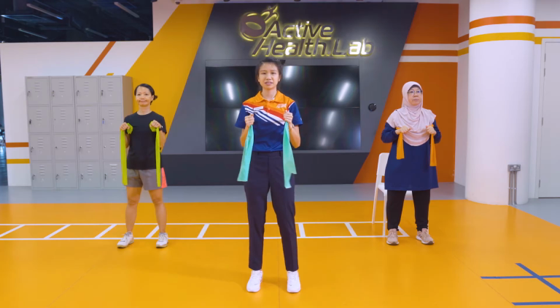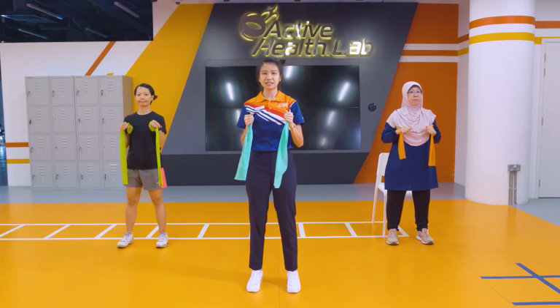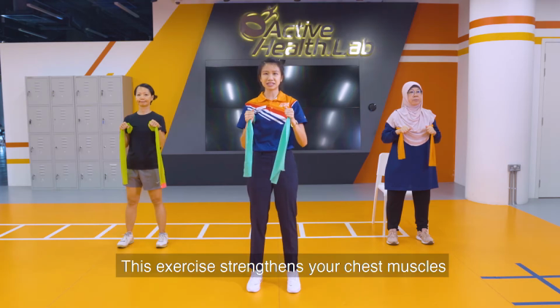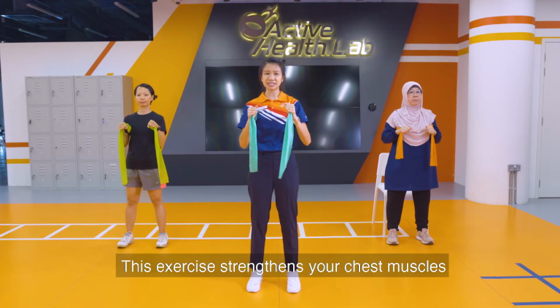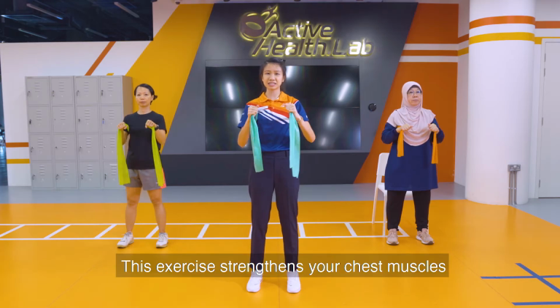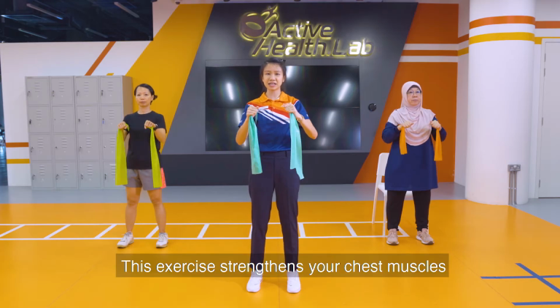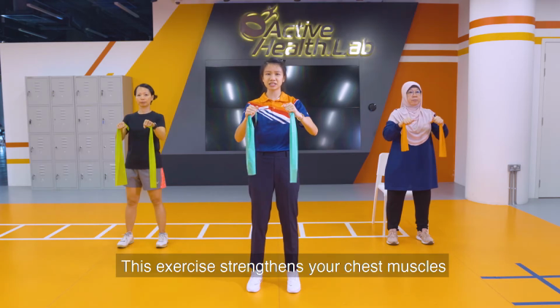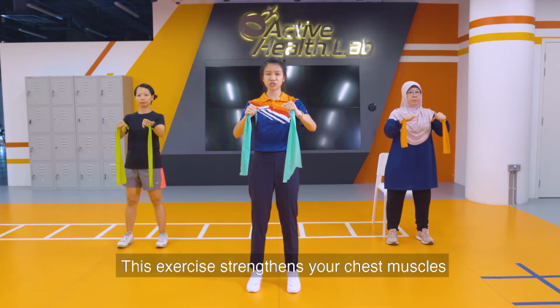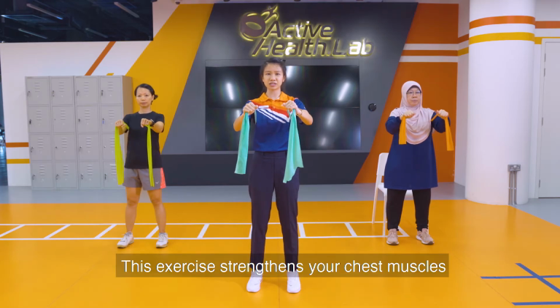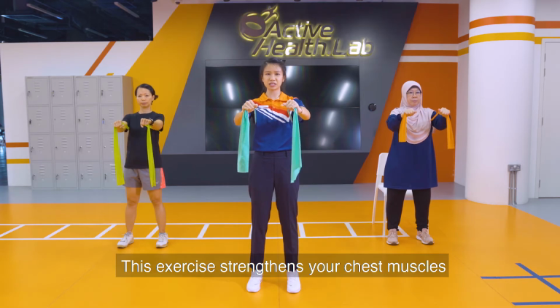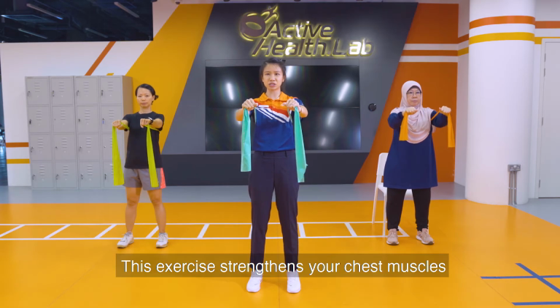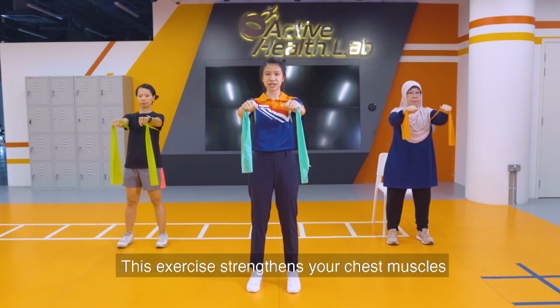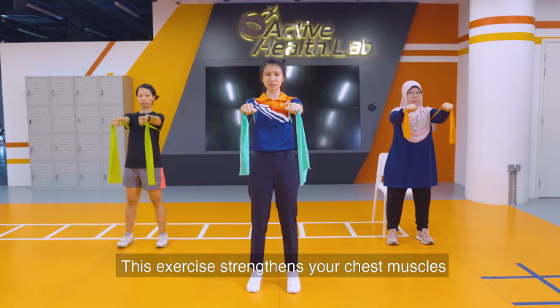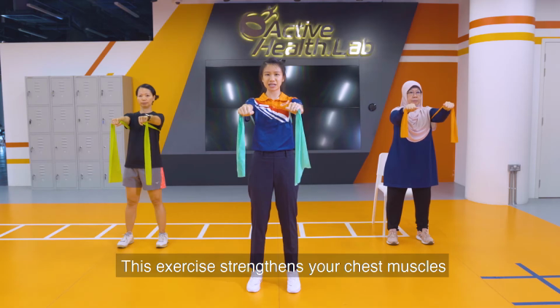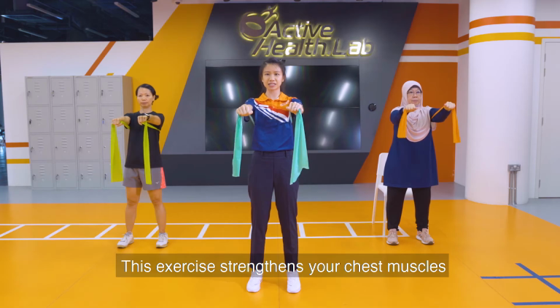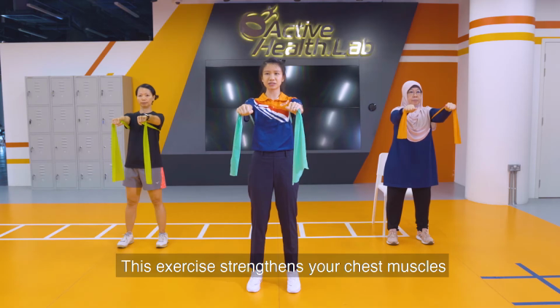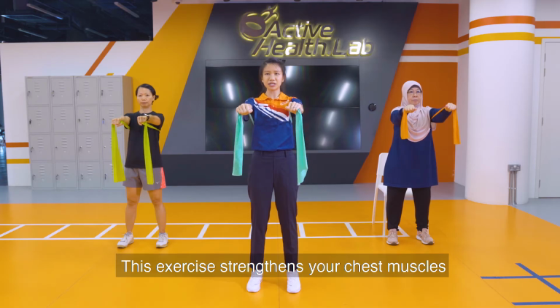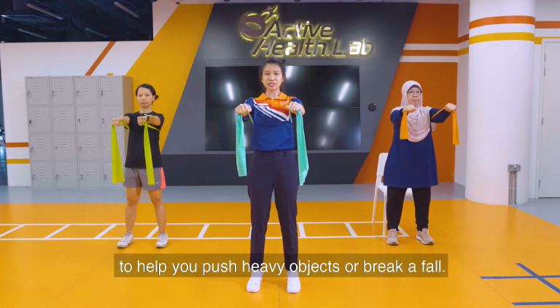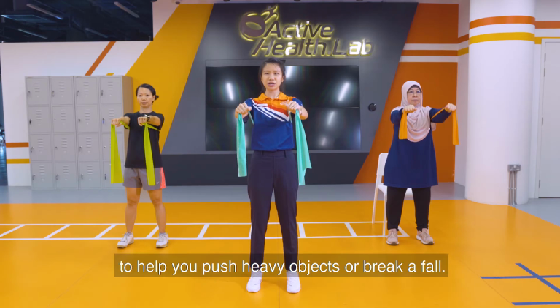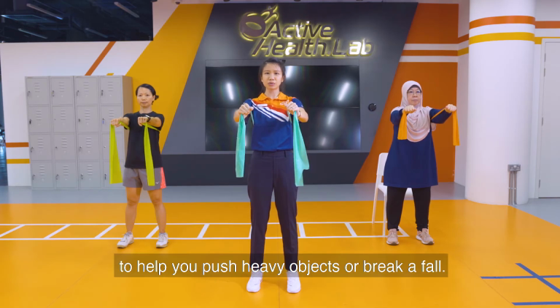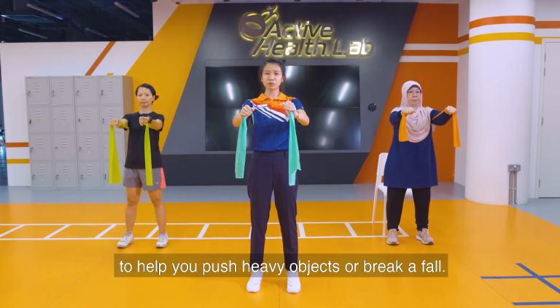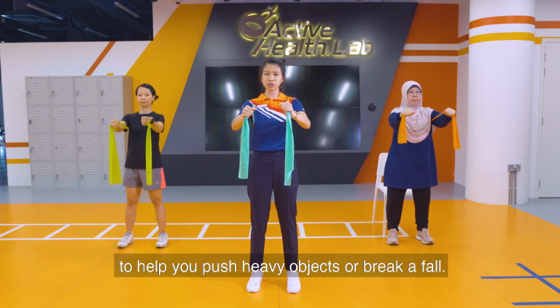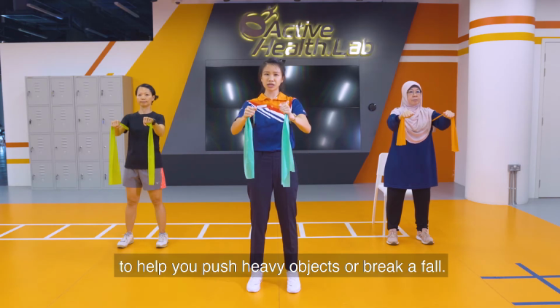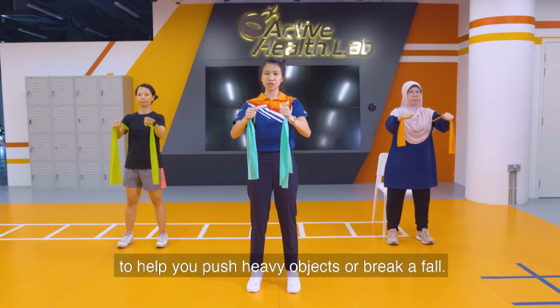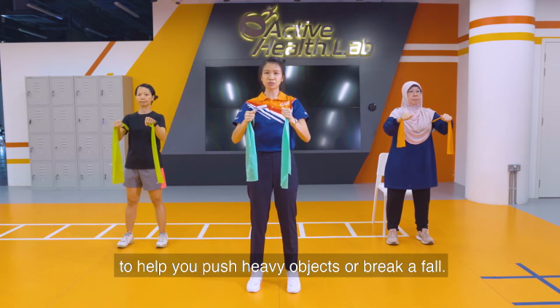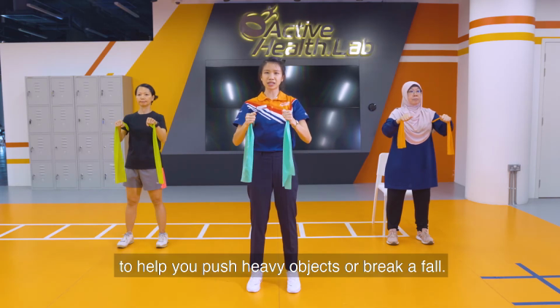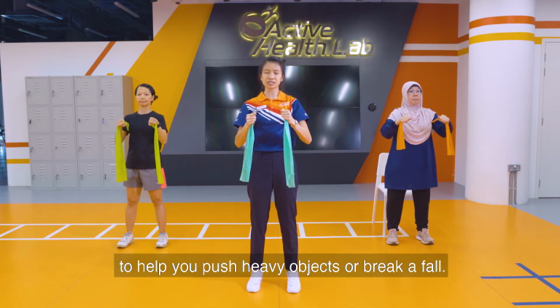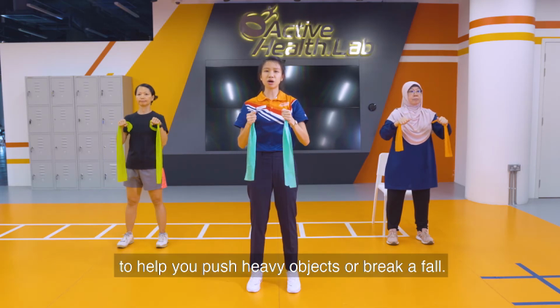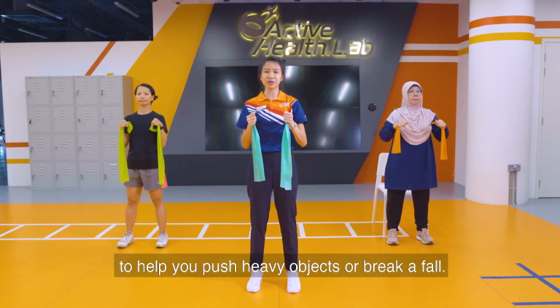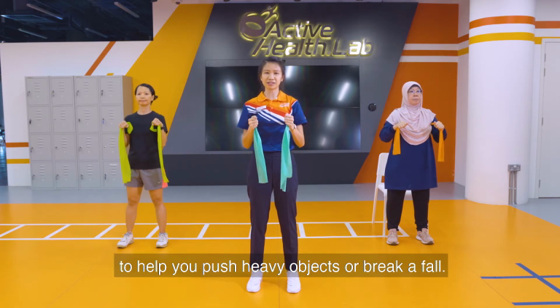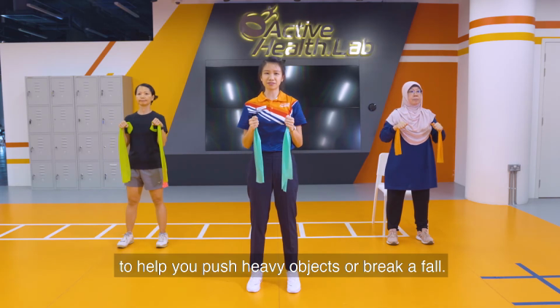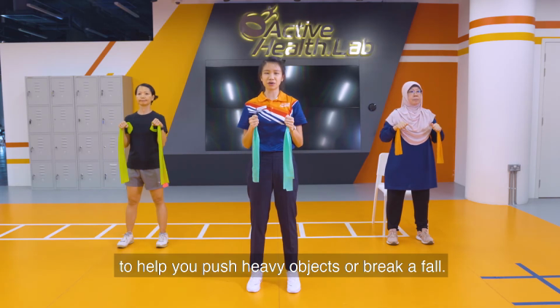This exercise strengthens your chest muscle to help you push heavy objects or break a fall.